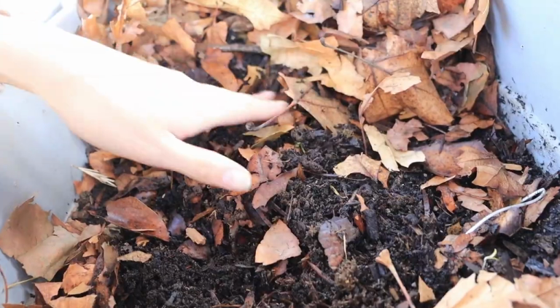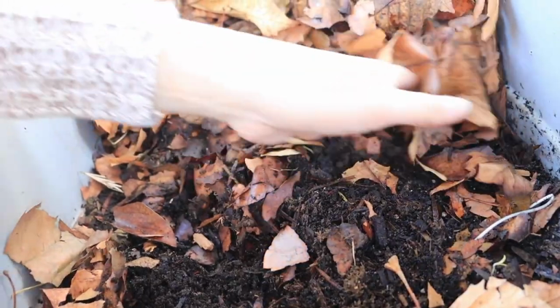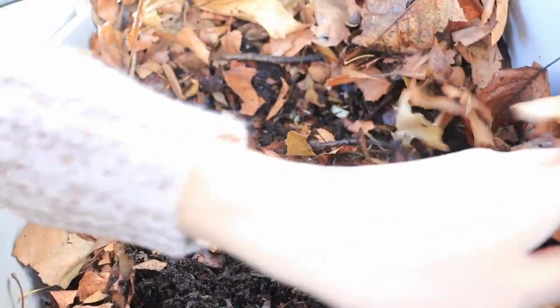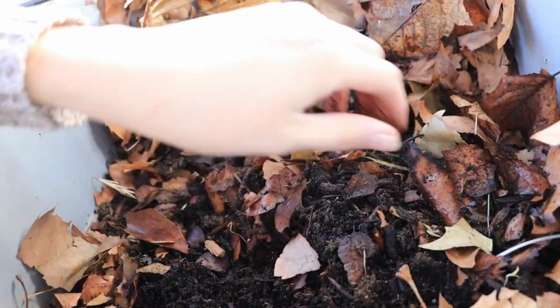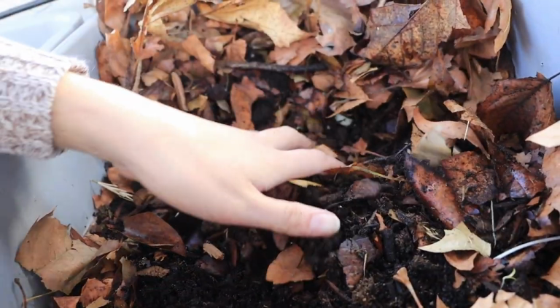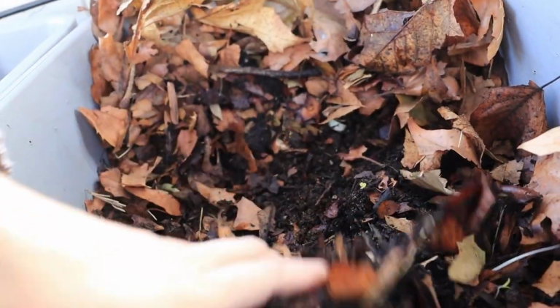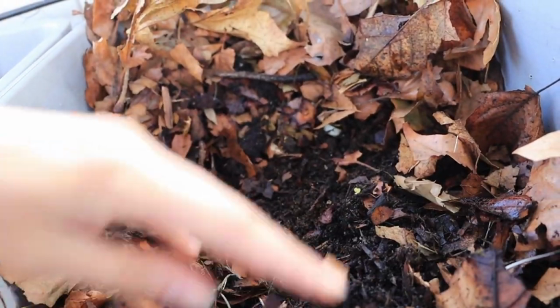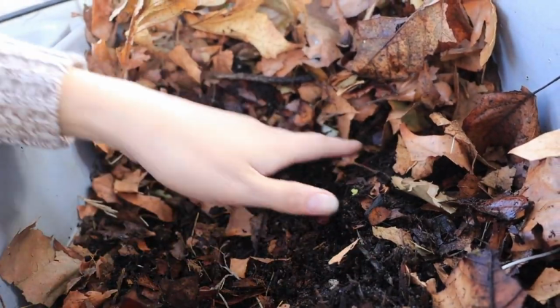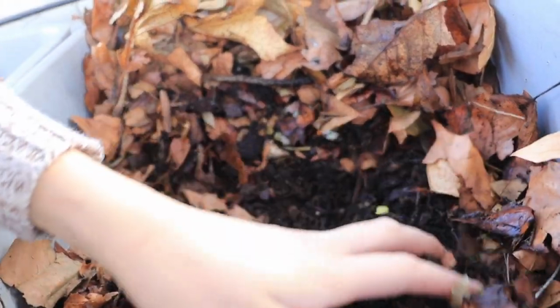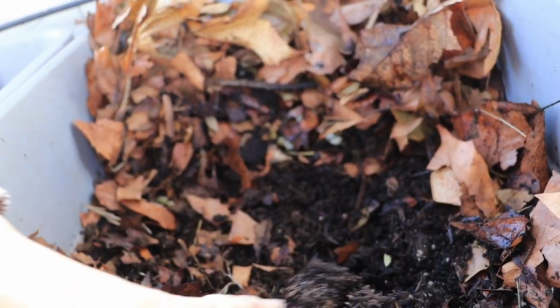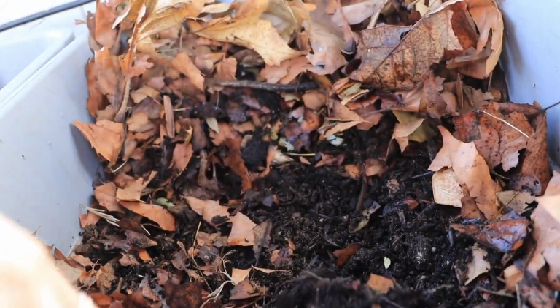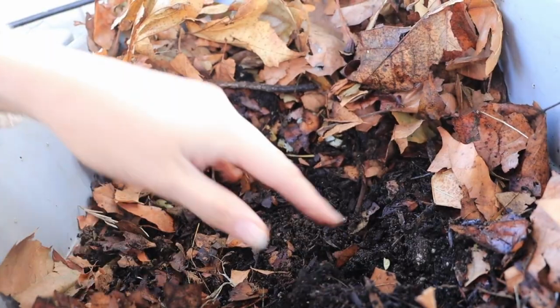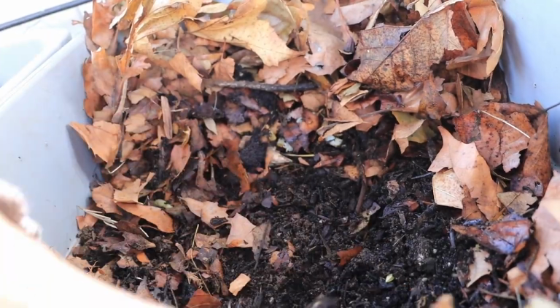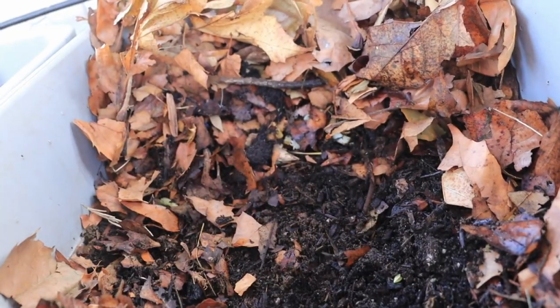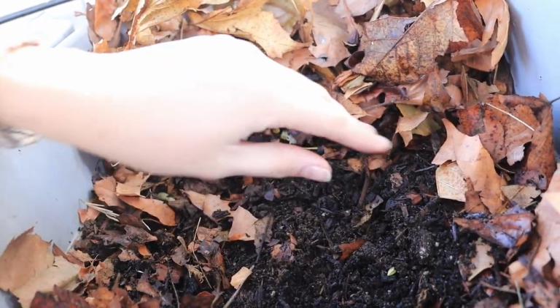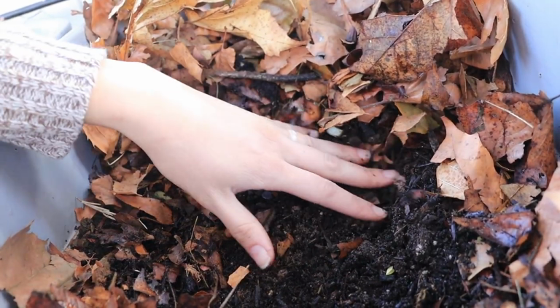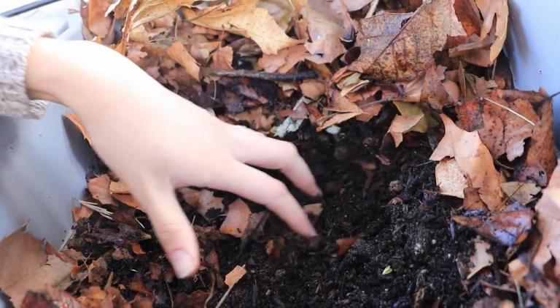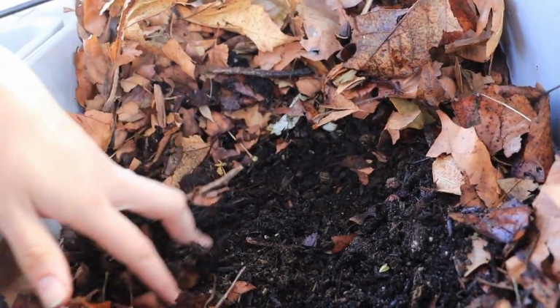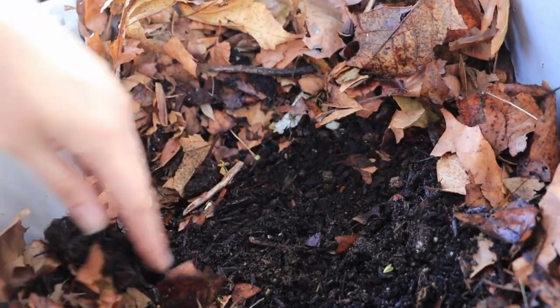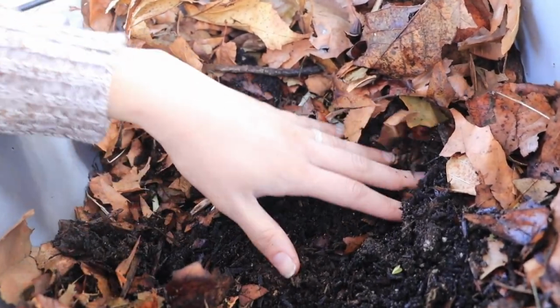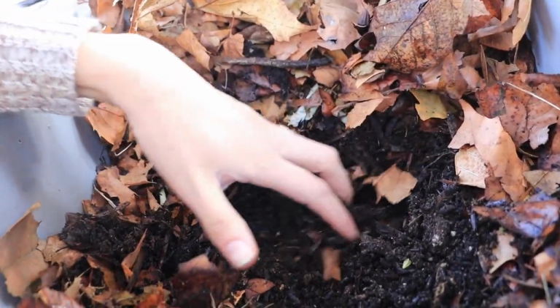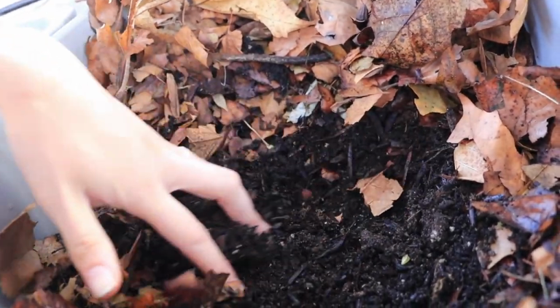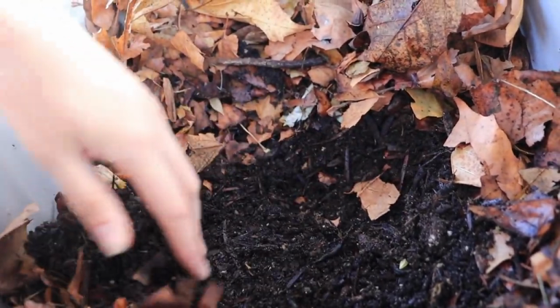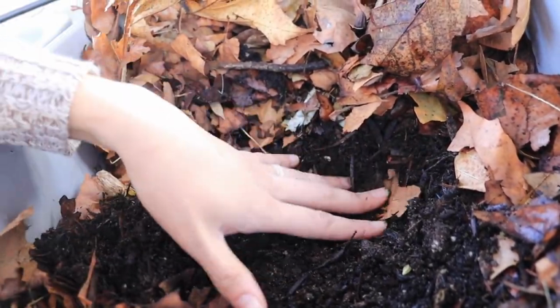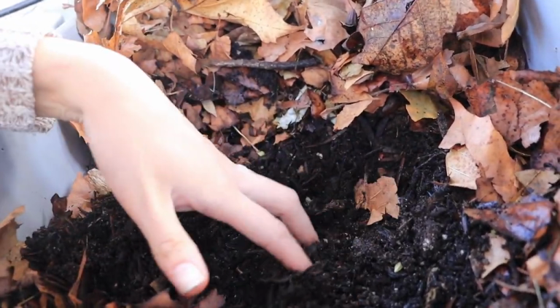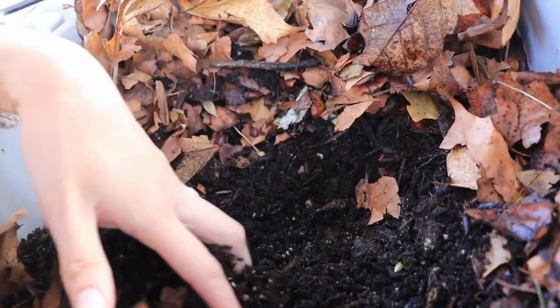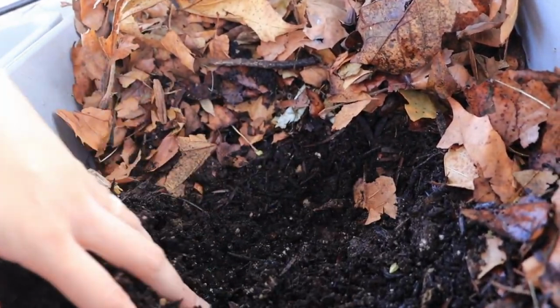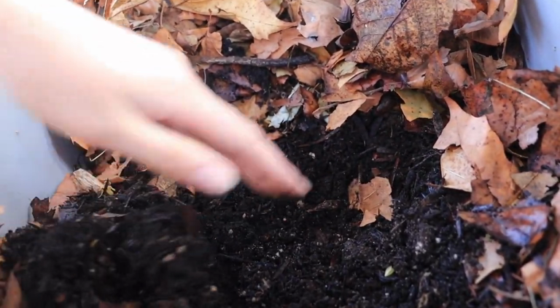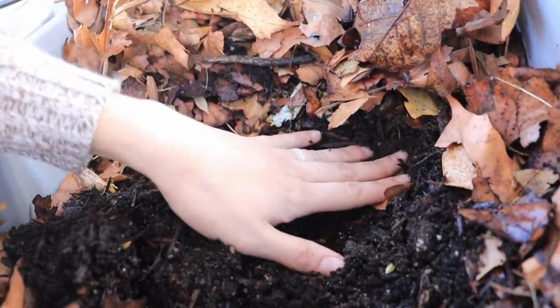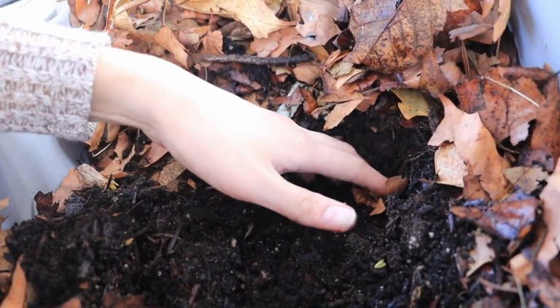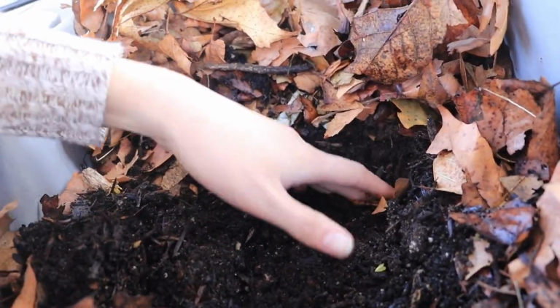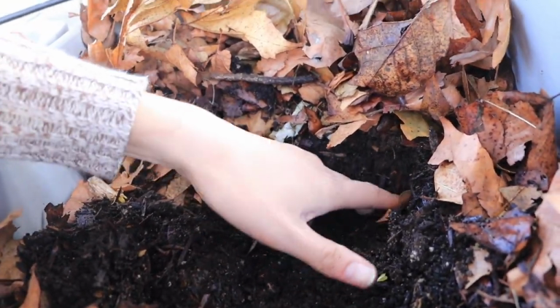I already found some worms in here but we'll find them together.